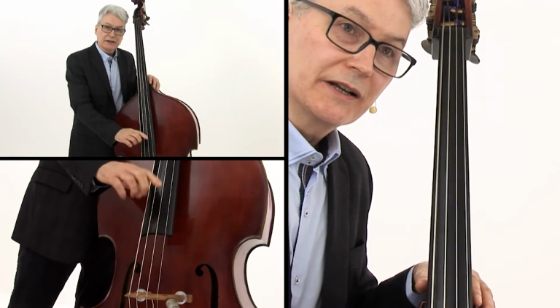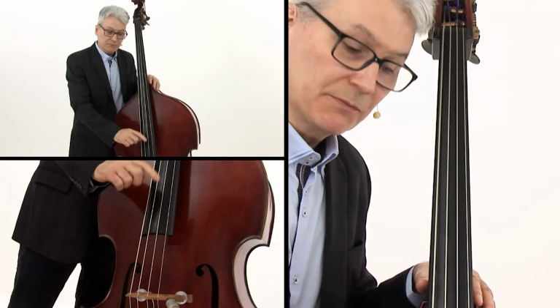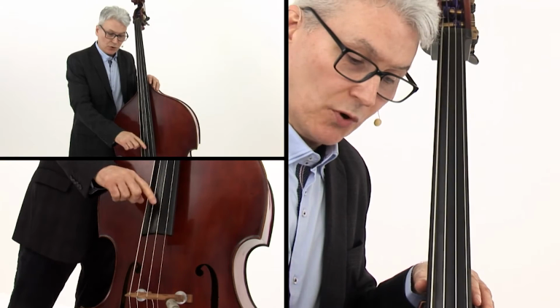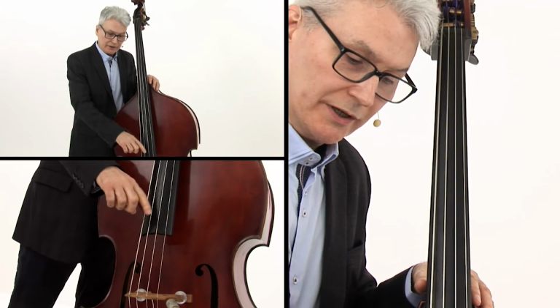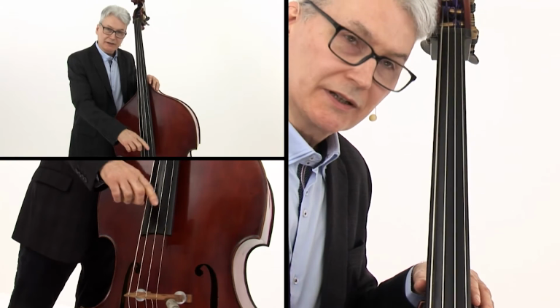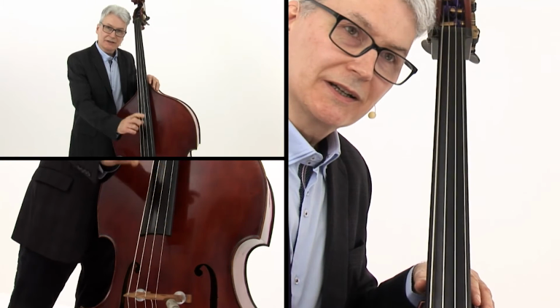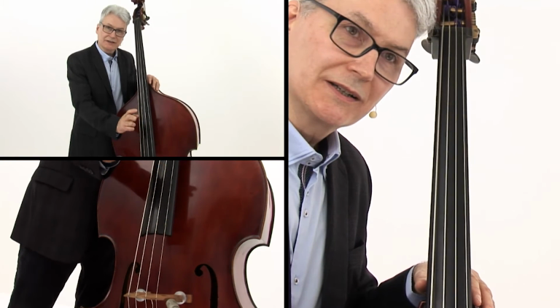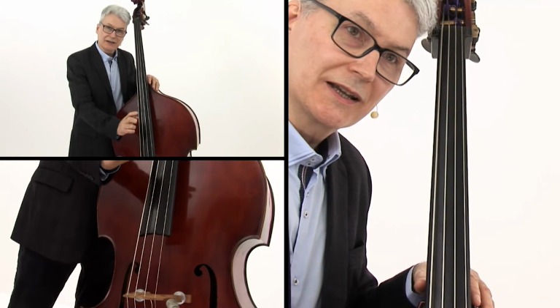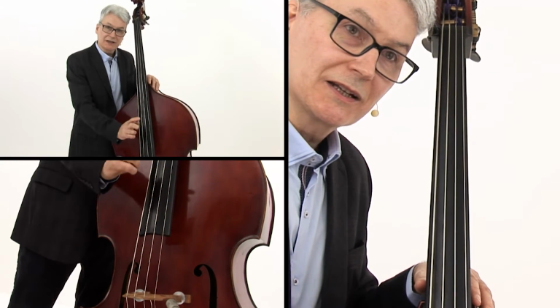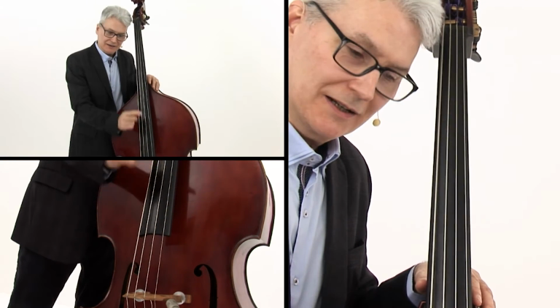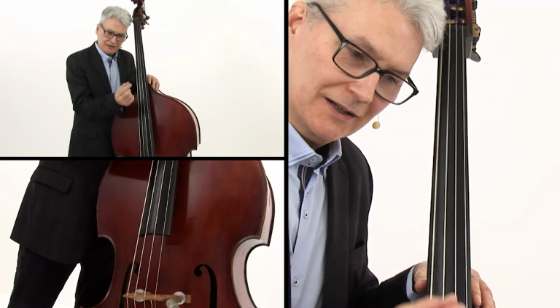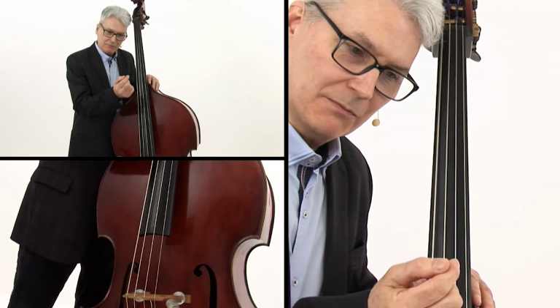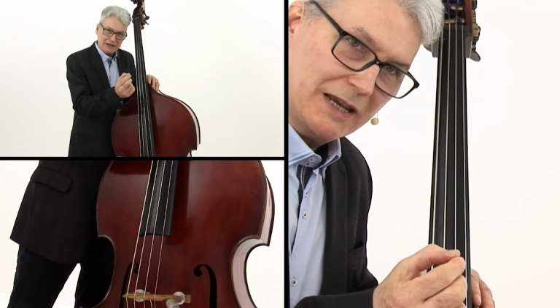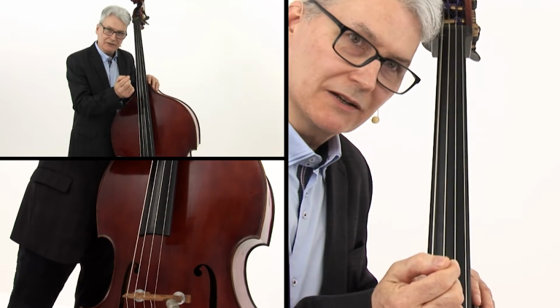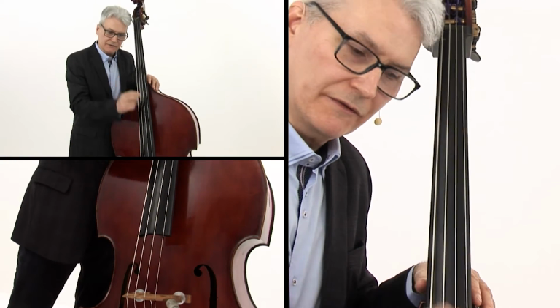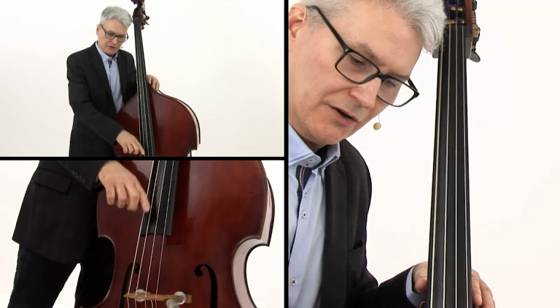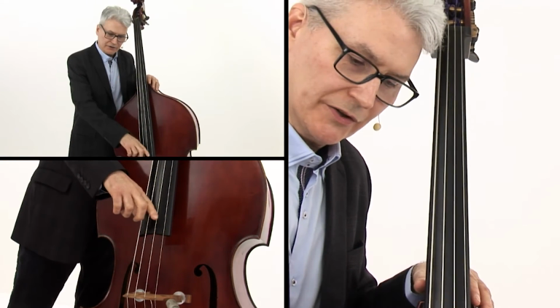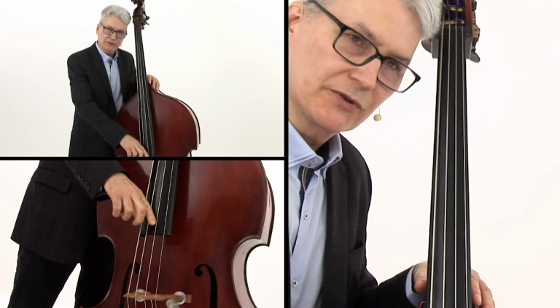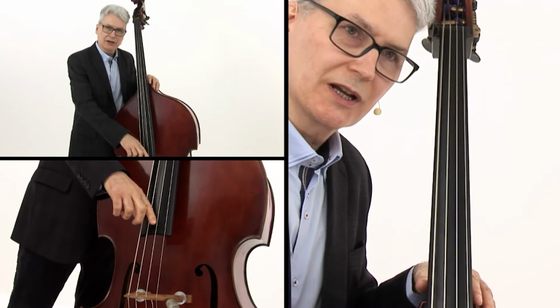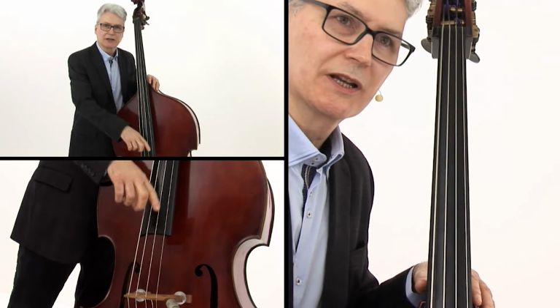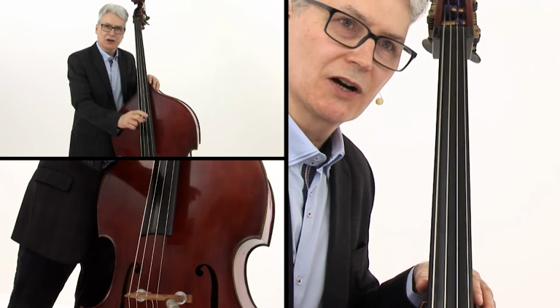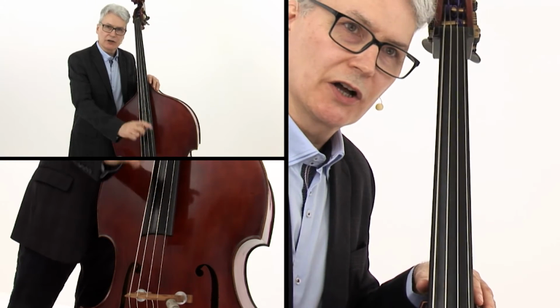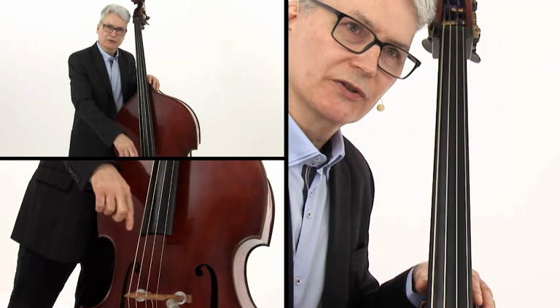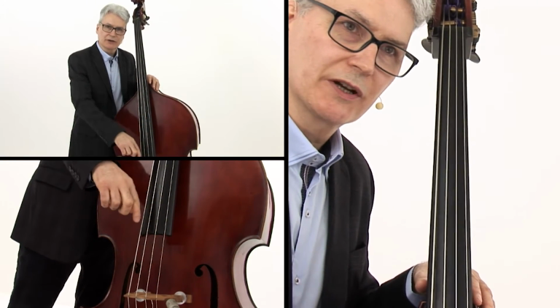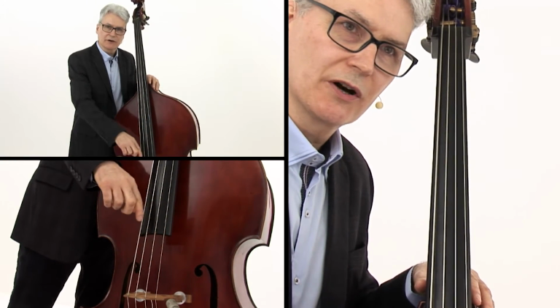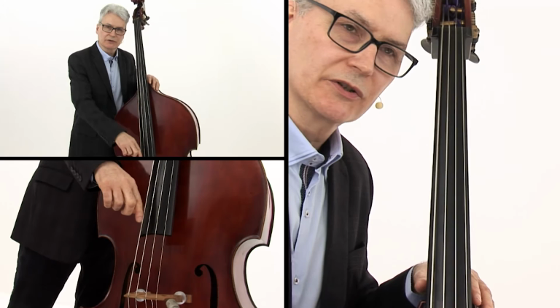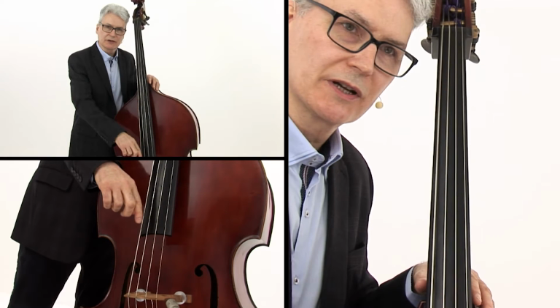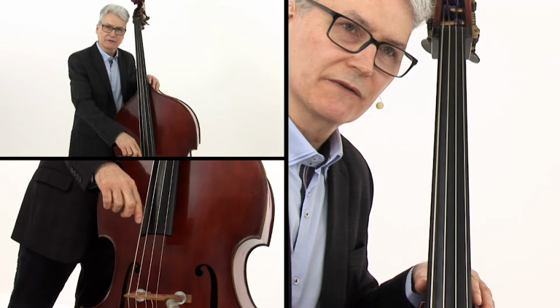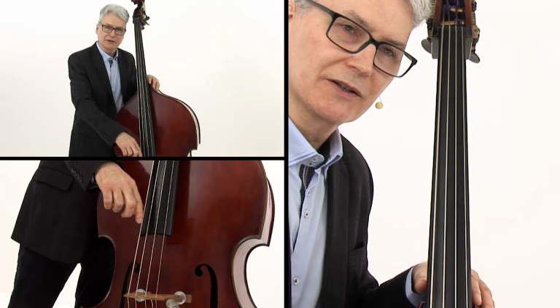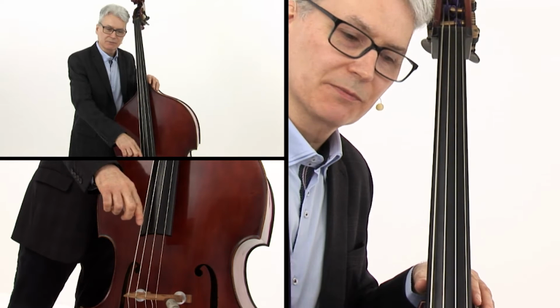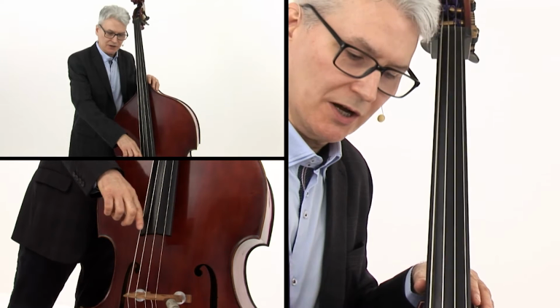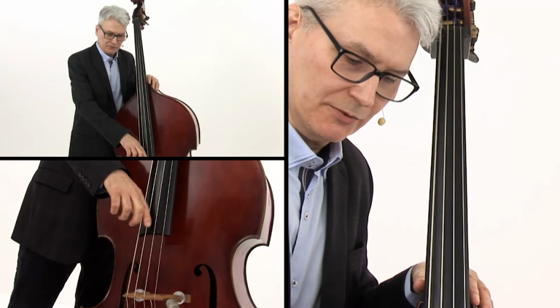It's important to get some meat of the finger on the string, but get on the string and off the string as fast as possible.